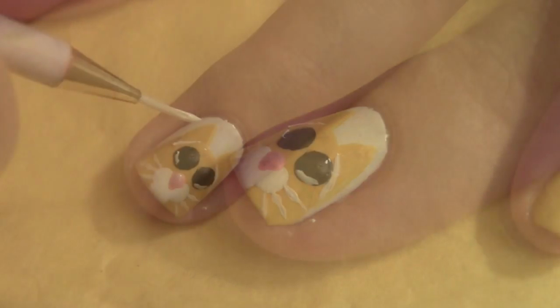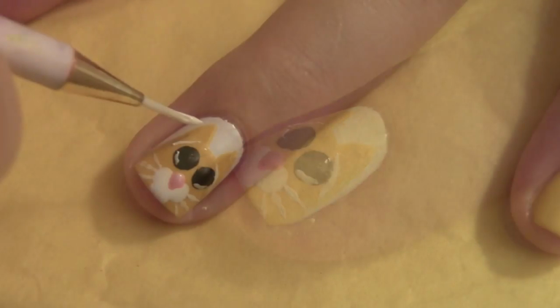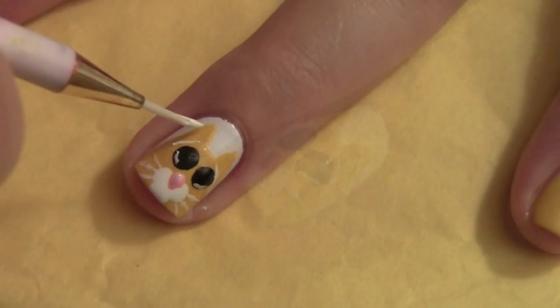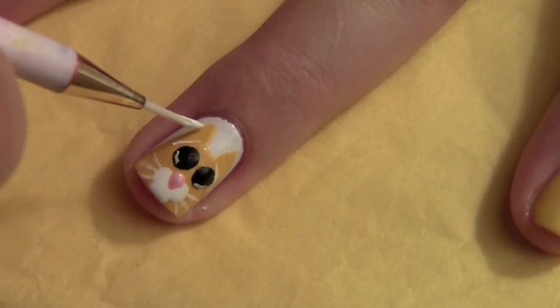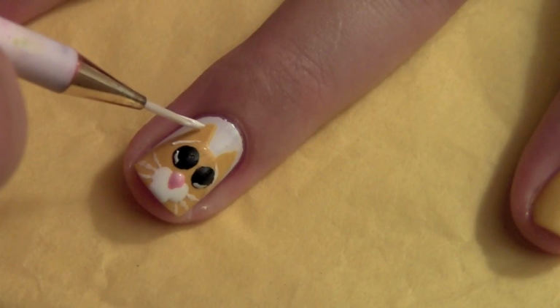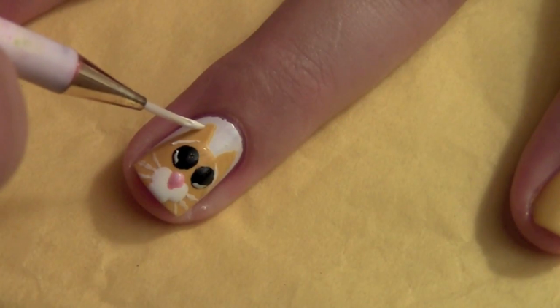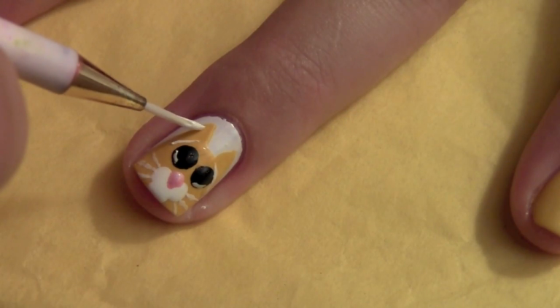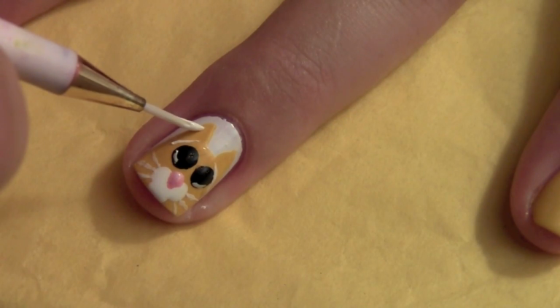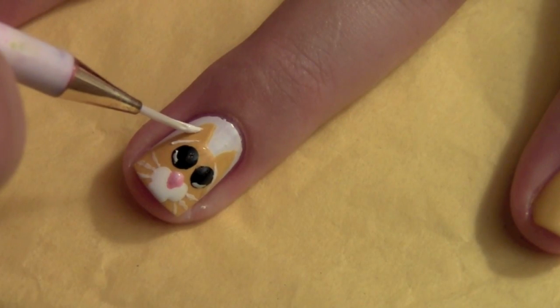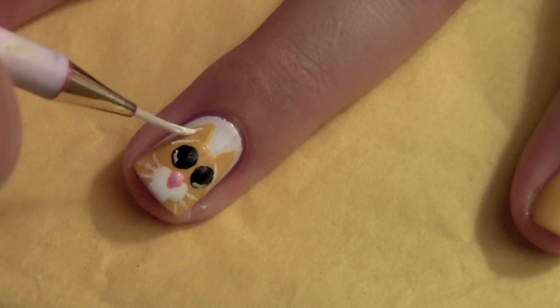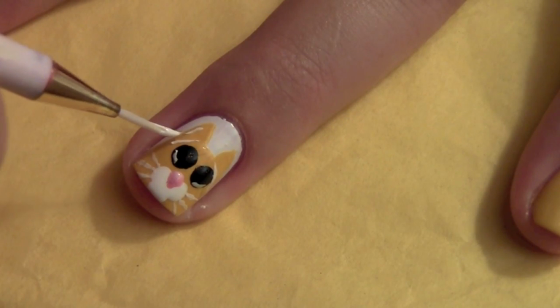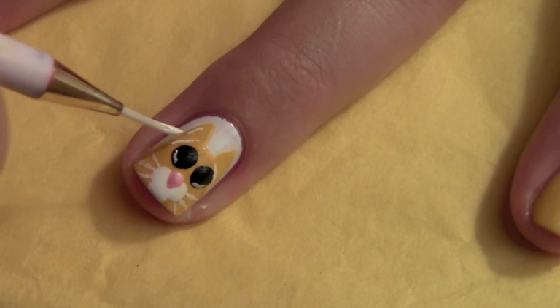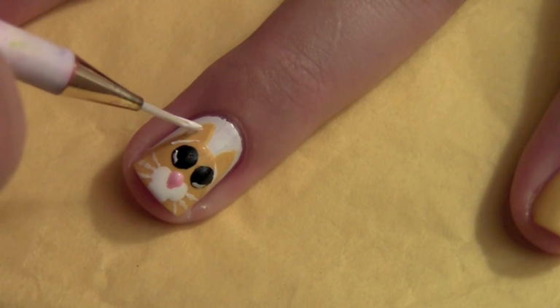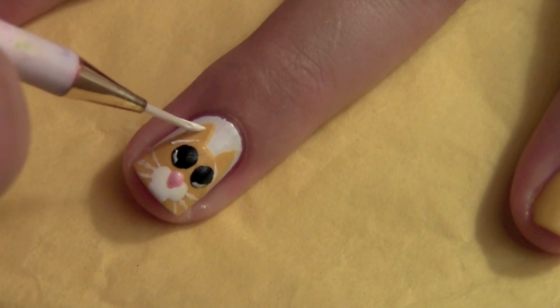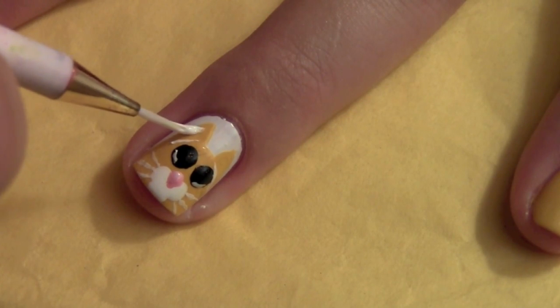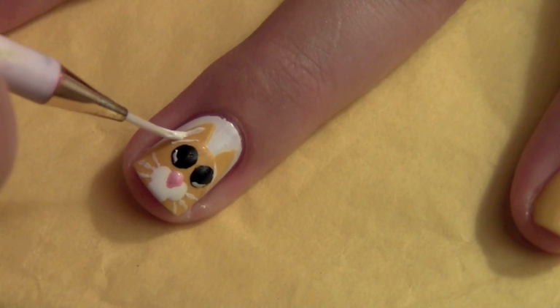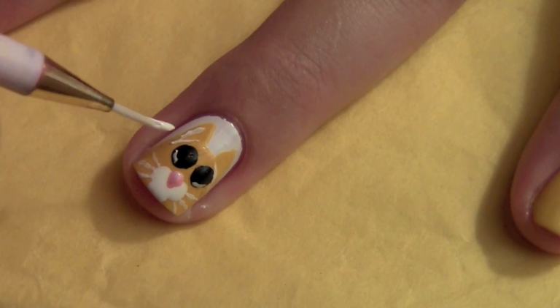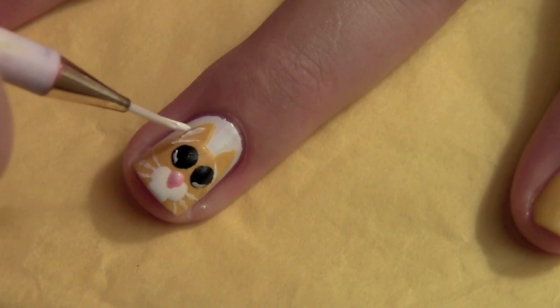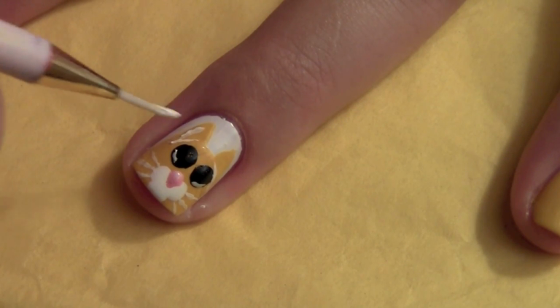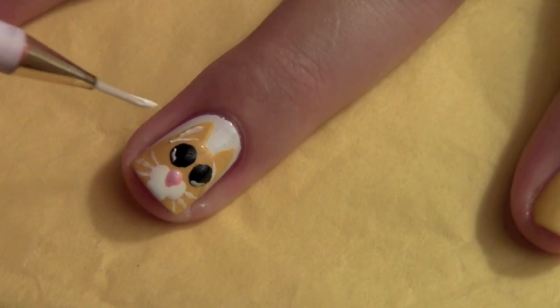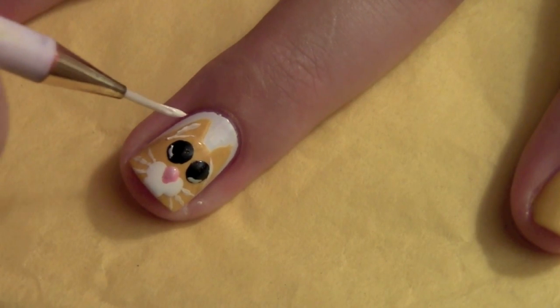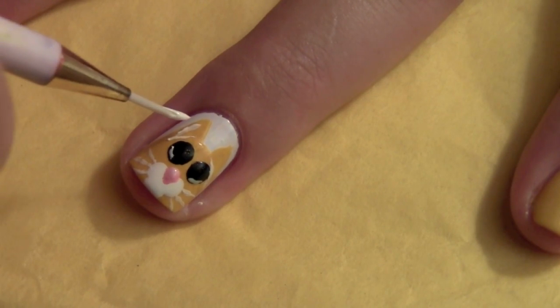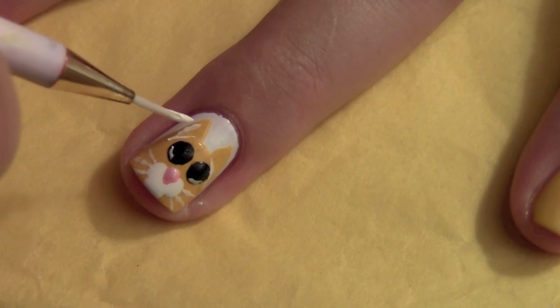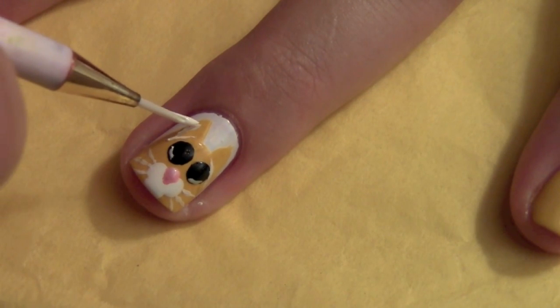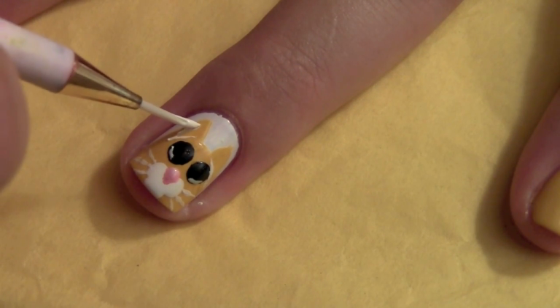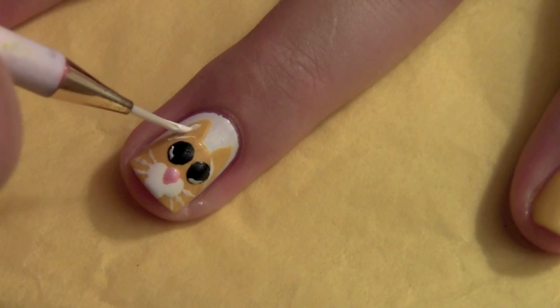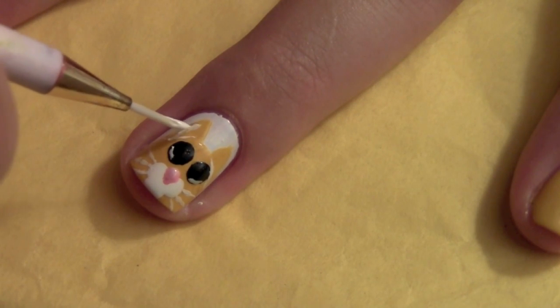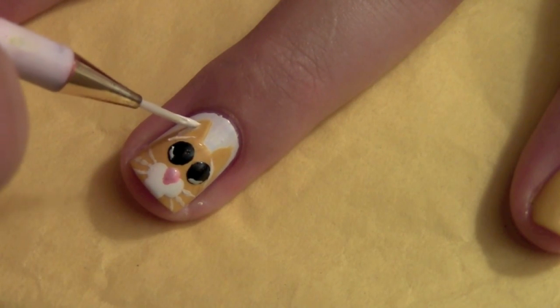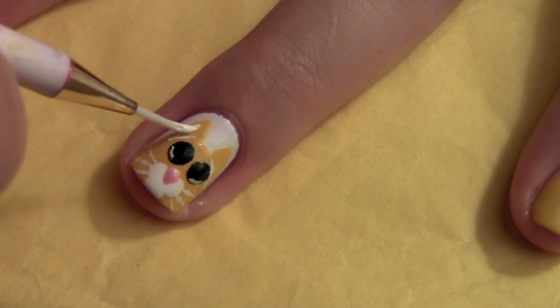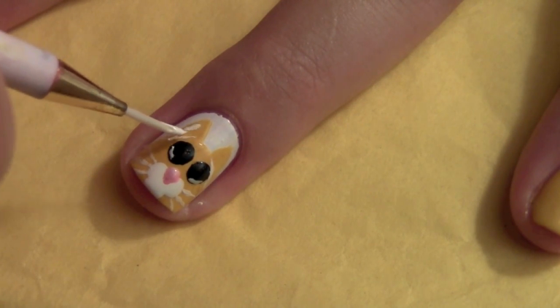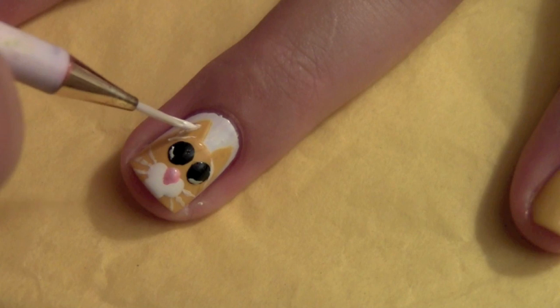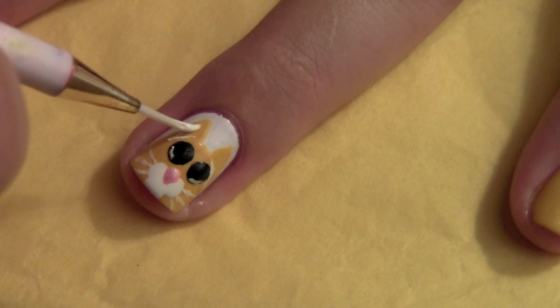To finish off creating Puss, just paint in the white in his ears. And he's done.